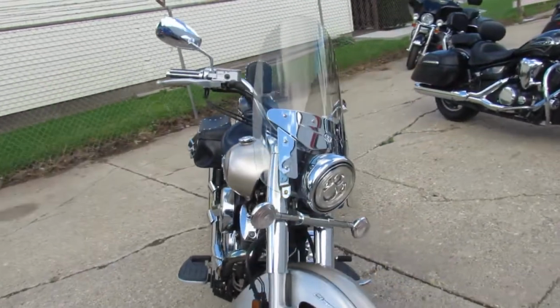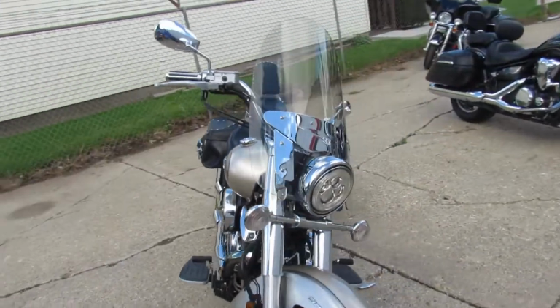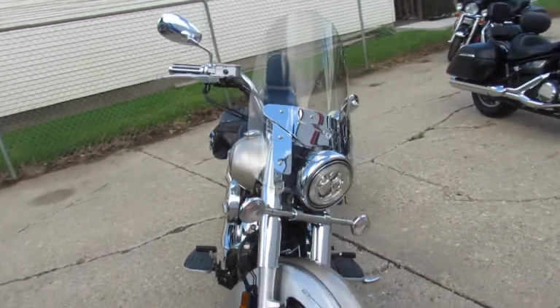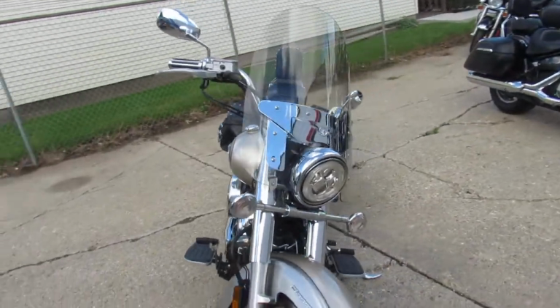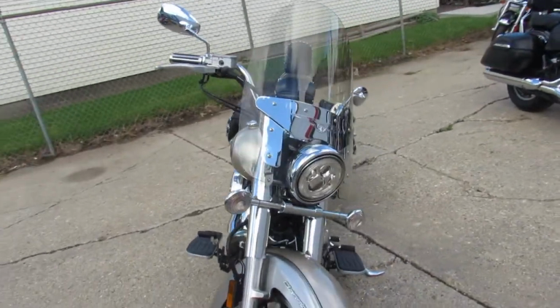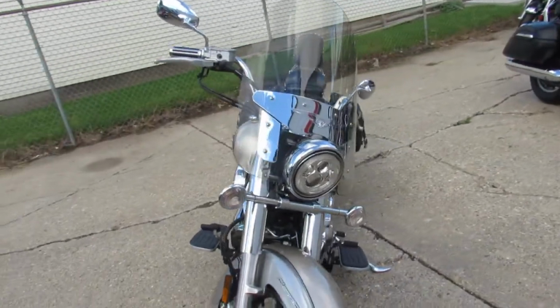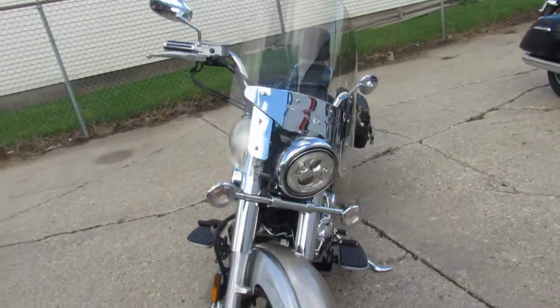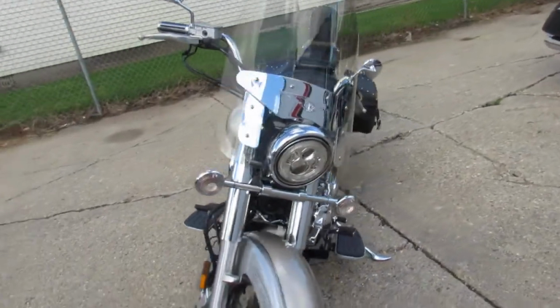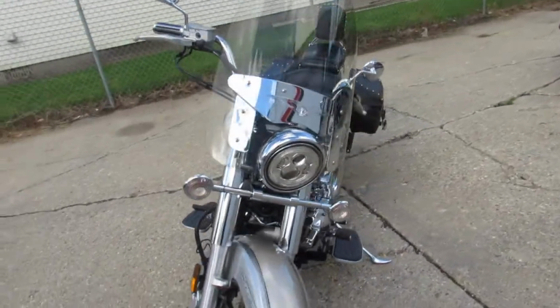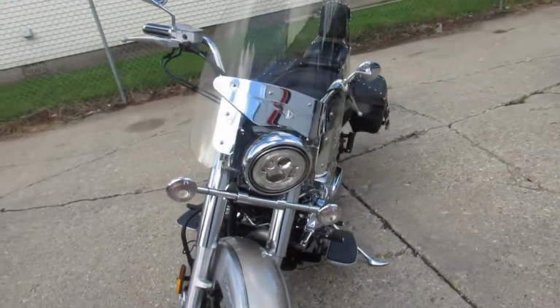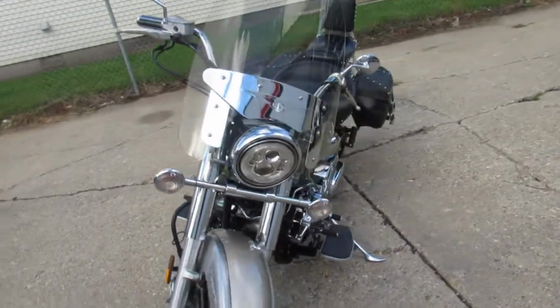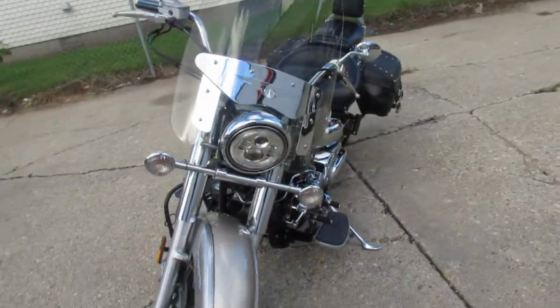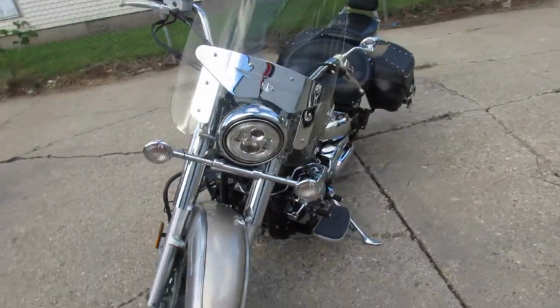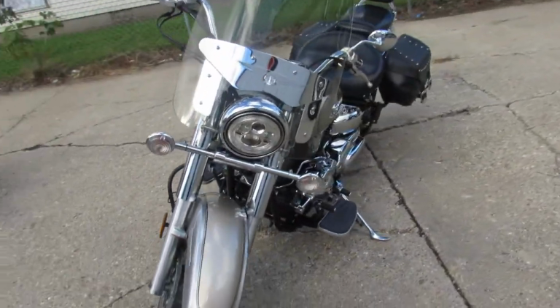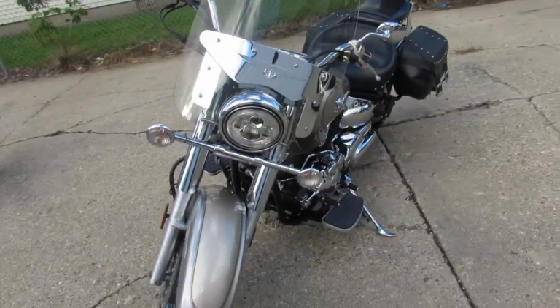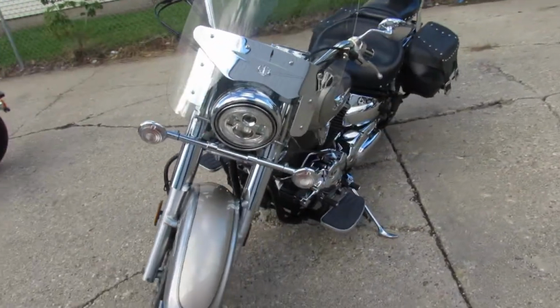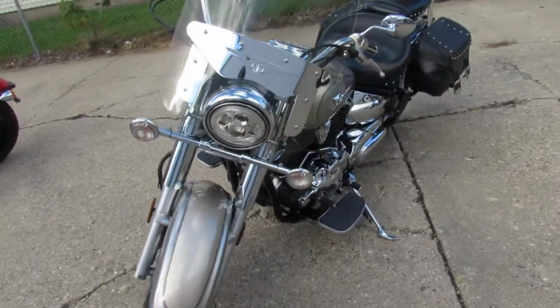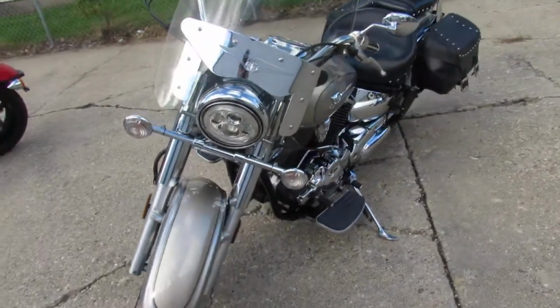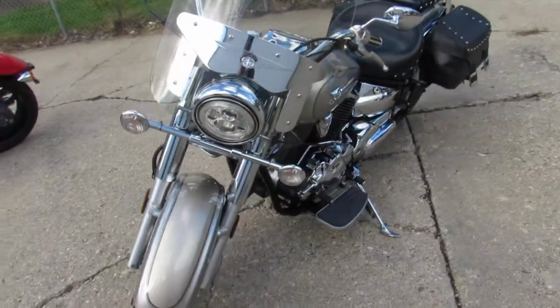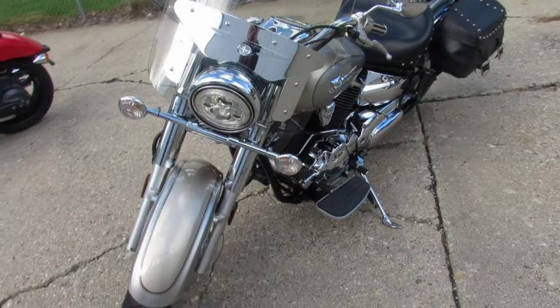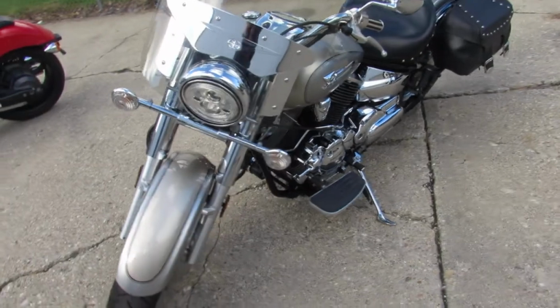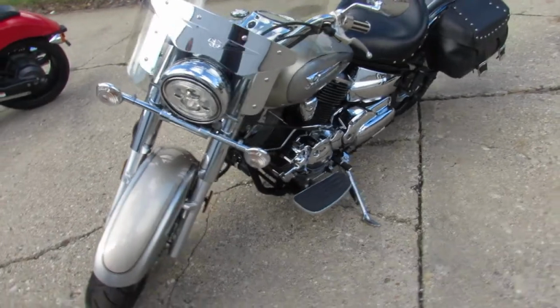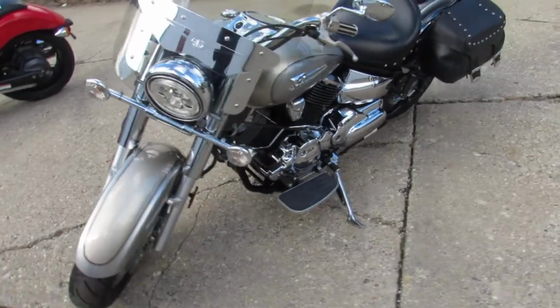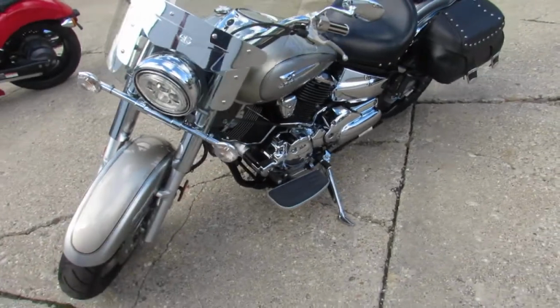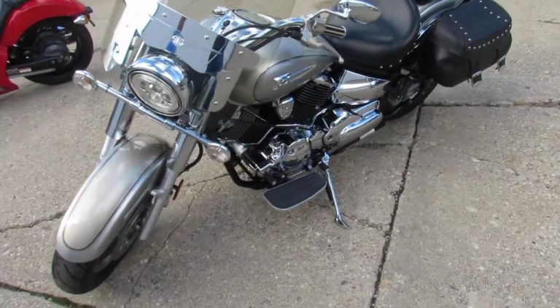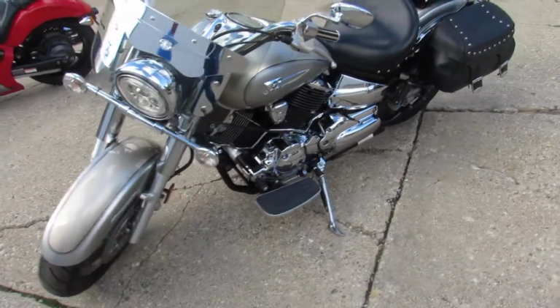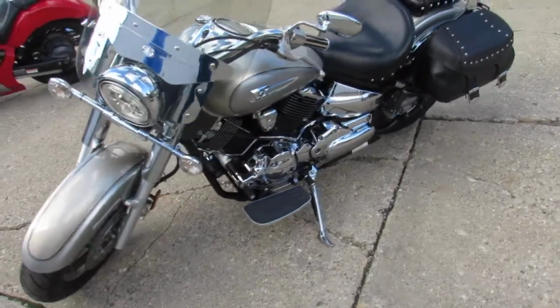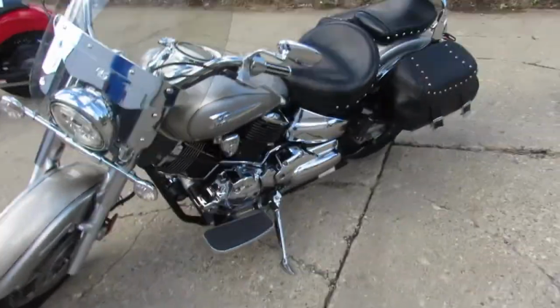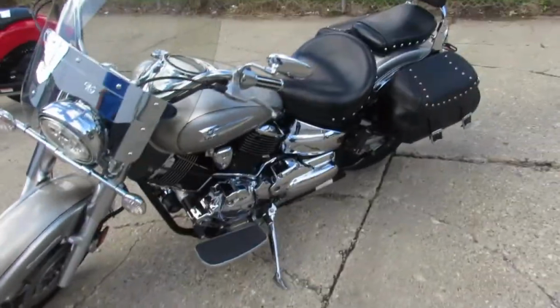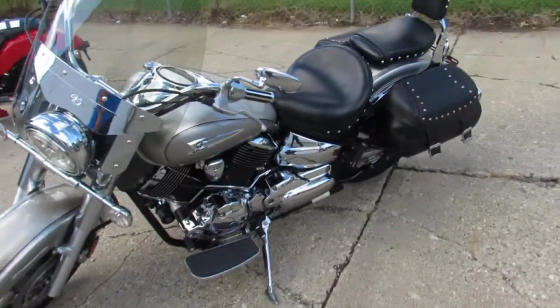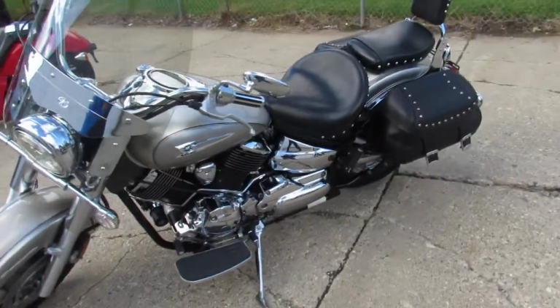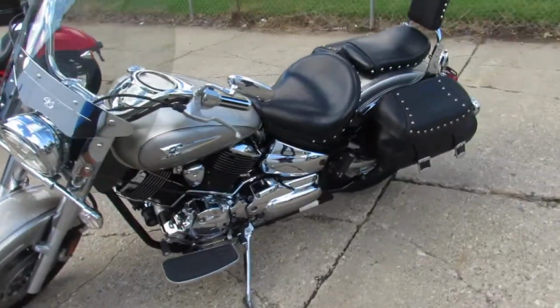One clean bike. Has all the good stuff — windshields, saddlebags, backdrests, floorboards and more.